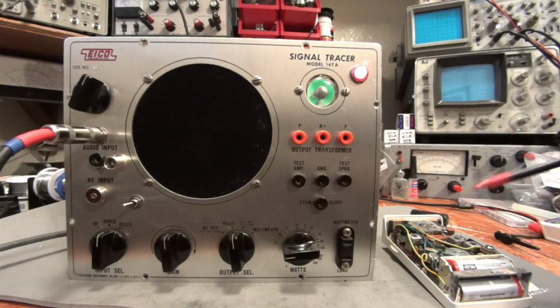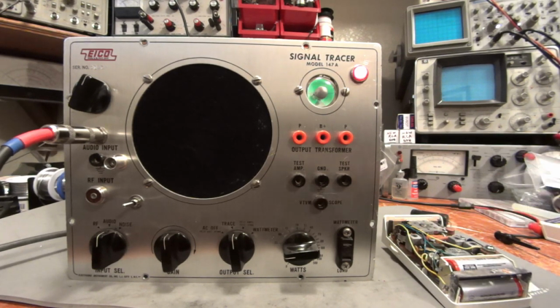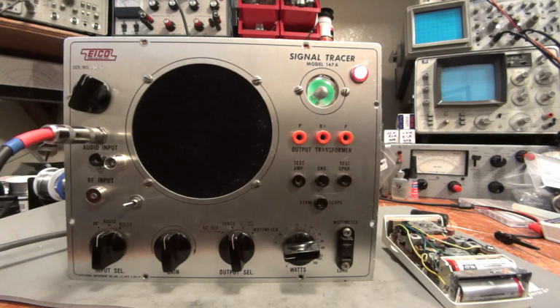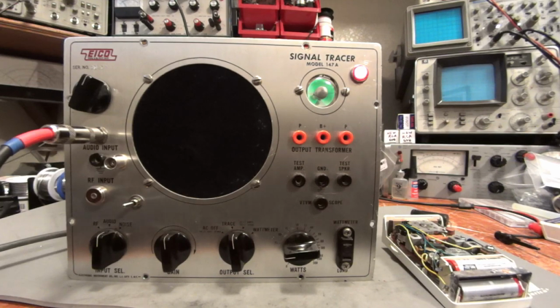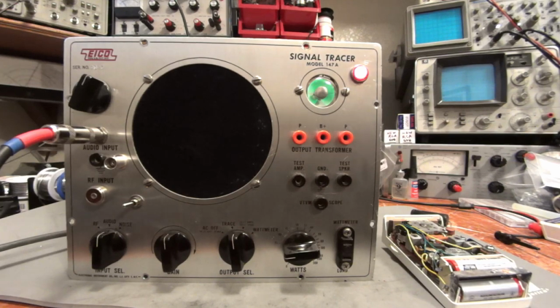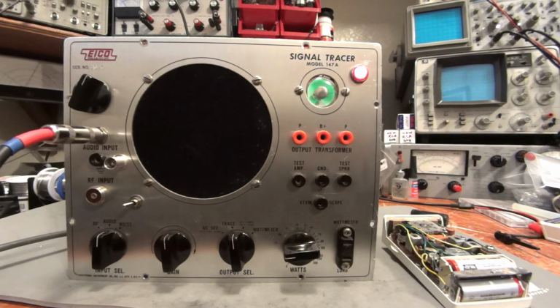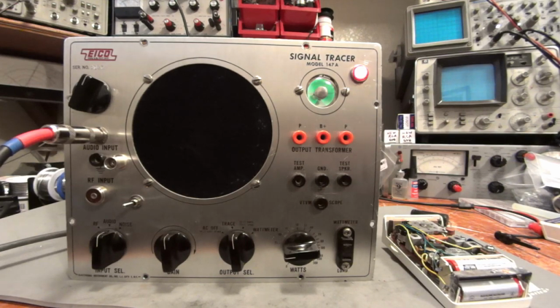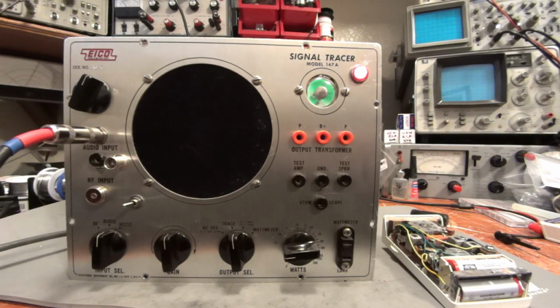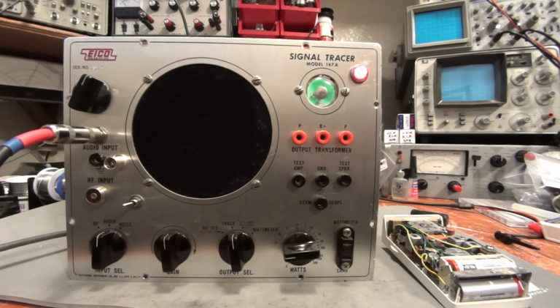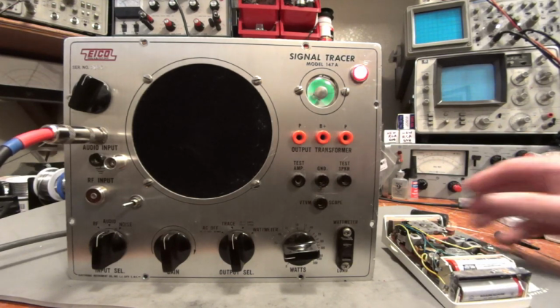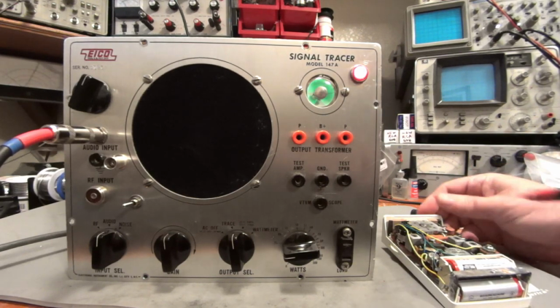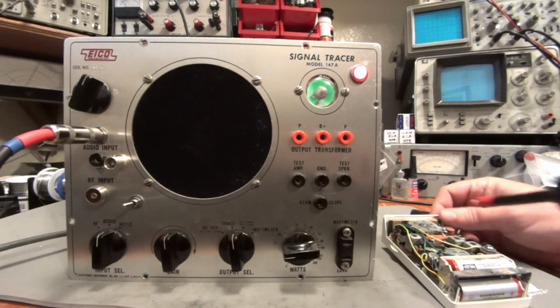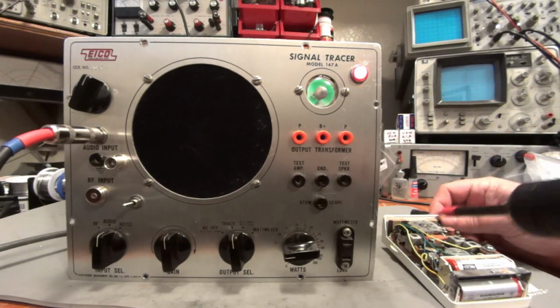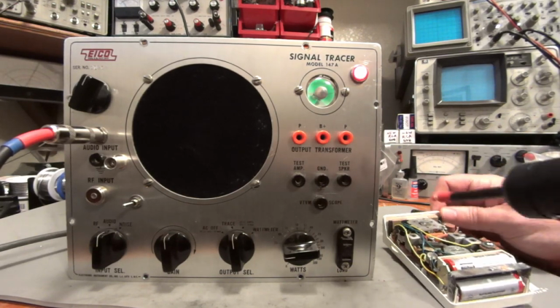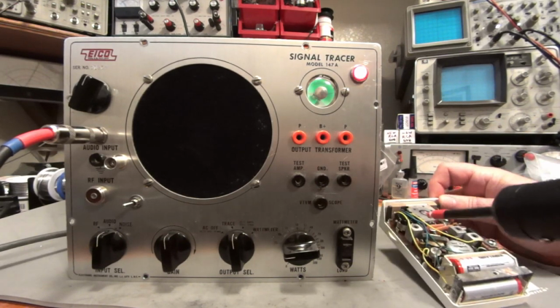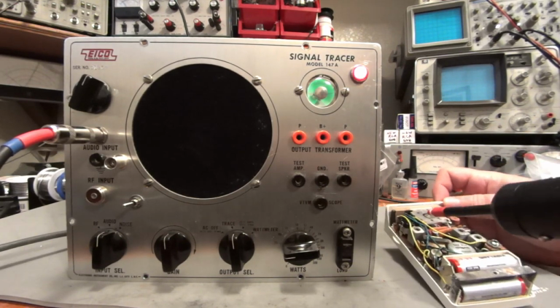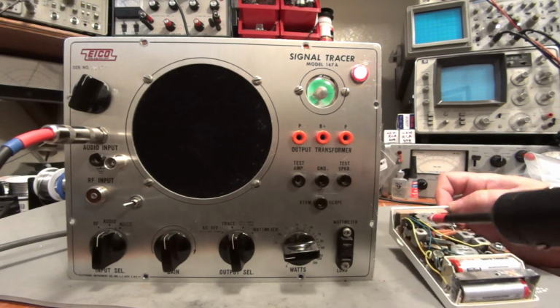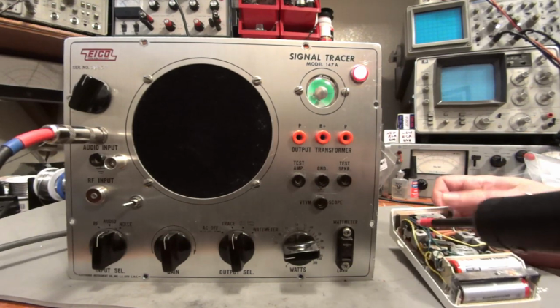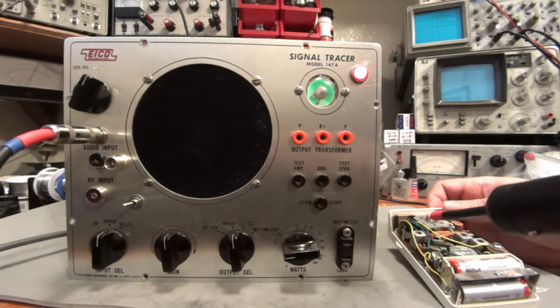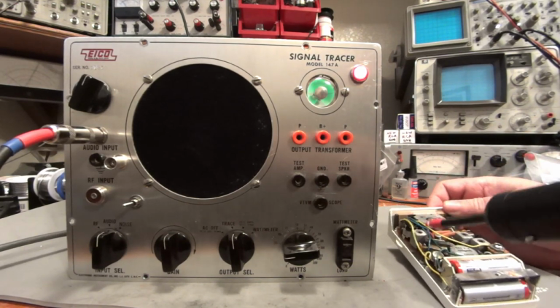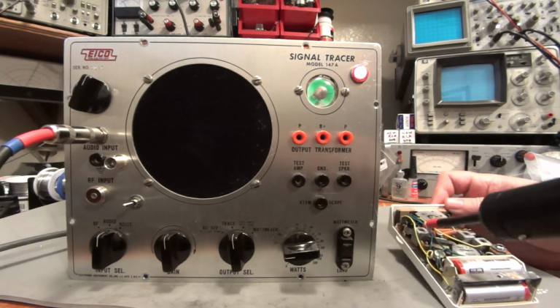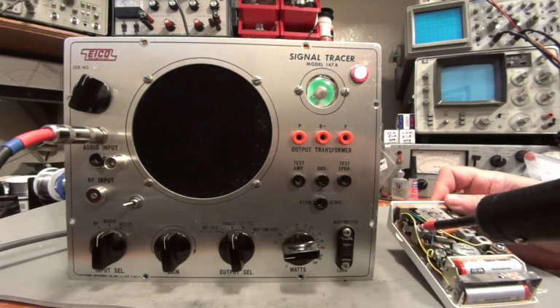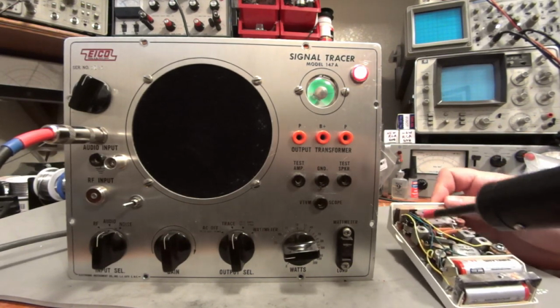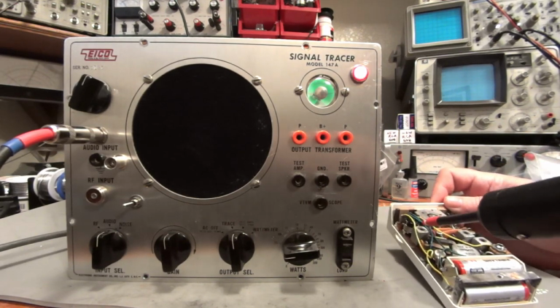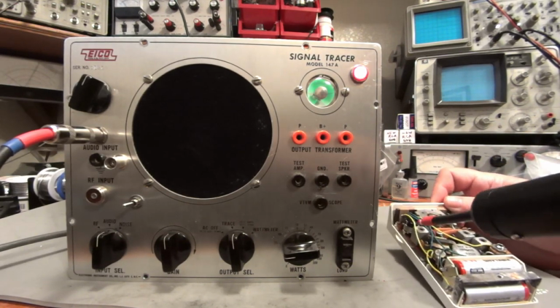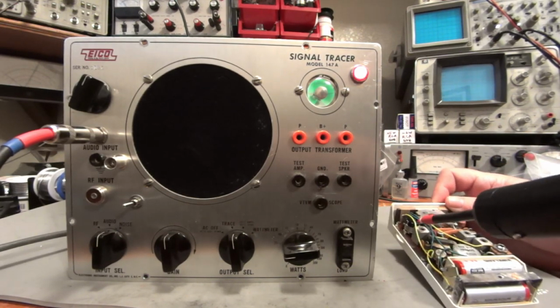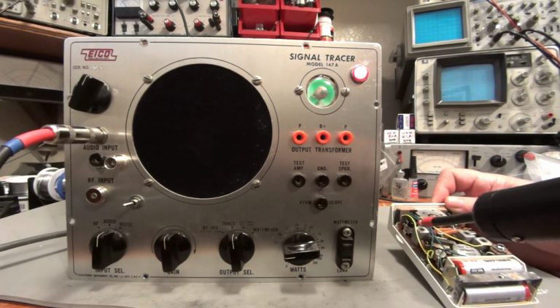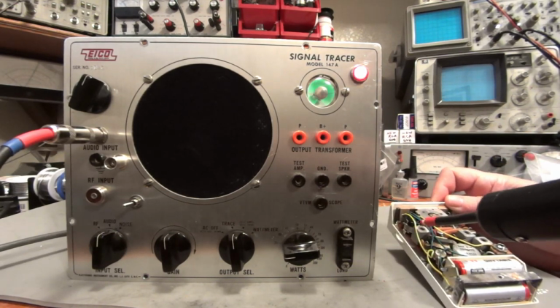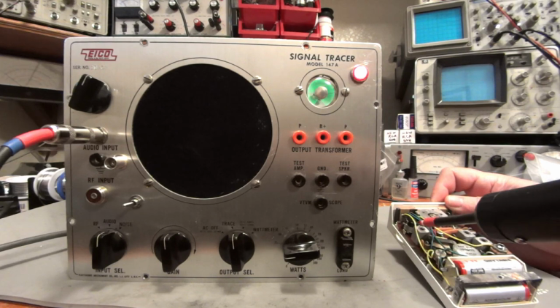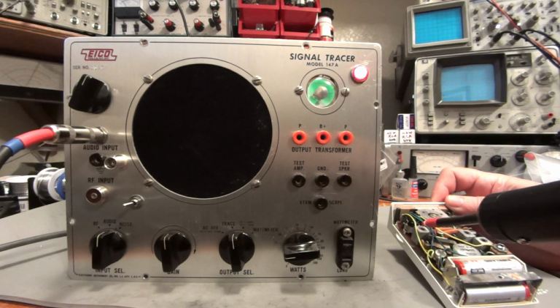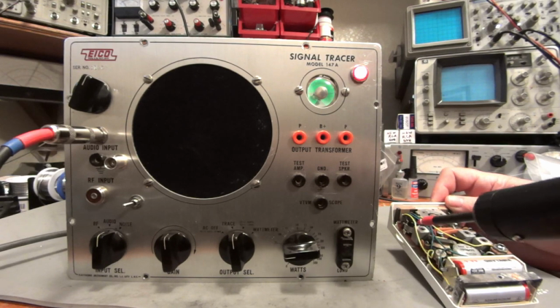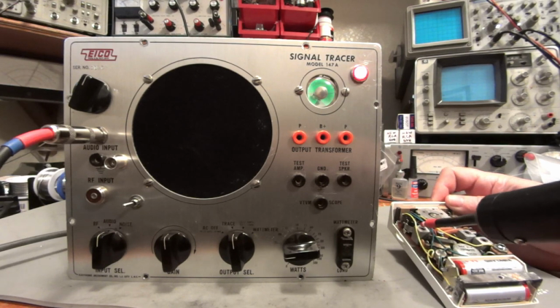By just putting that probe on there, I have illuminated four stages of amplification as being the problem with the radio.